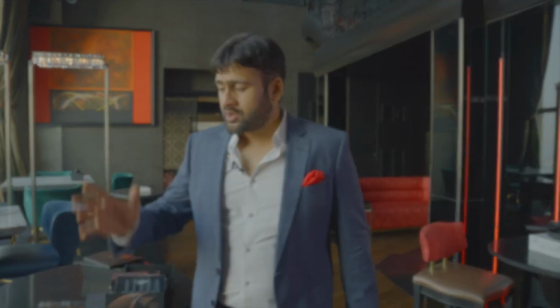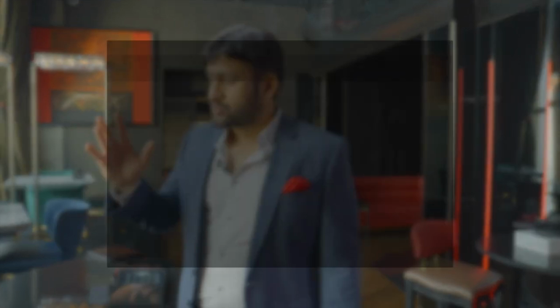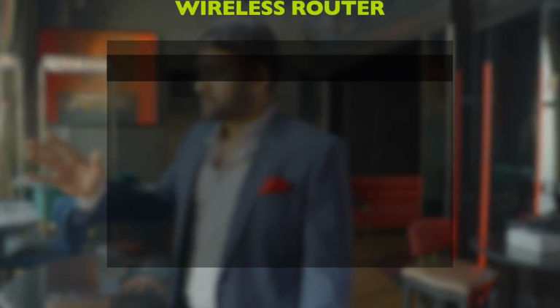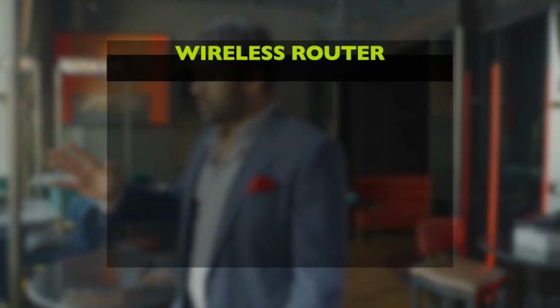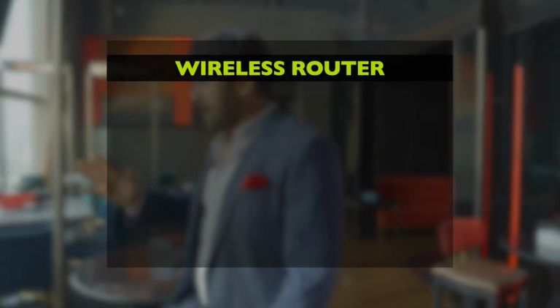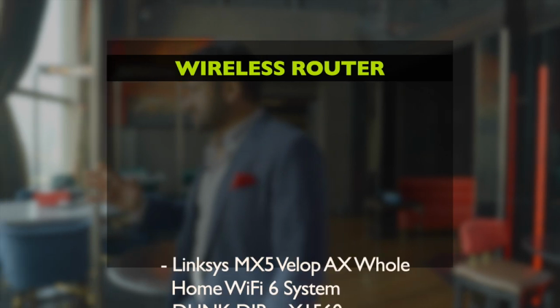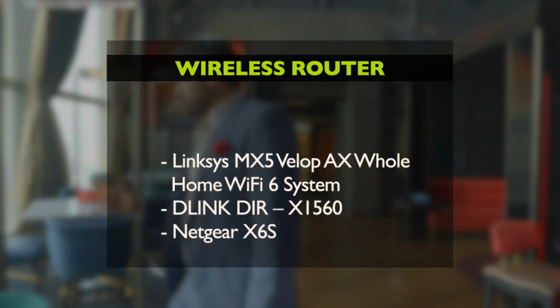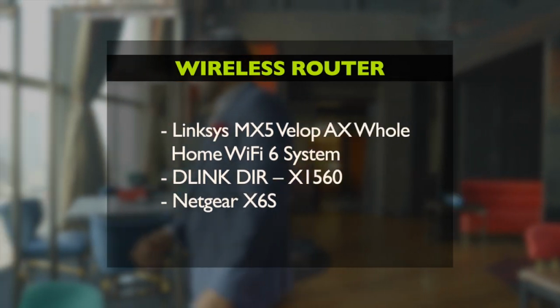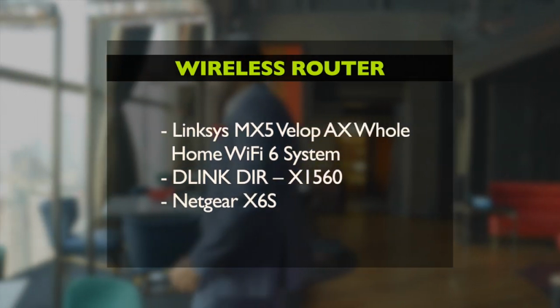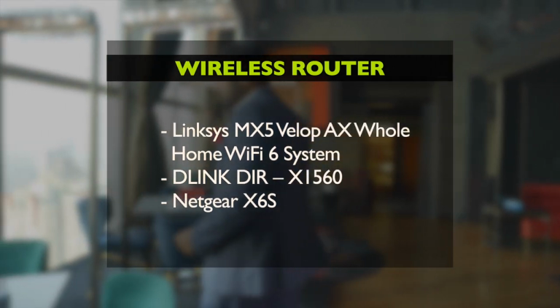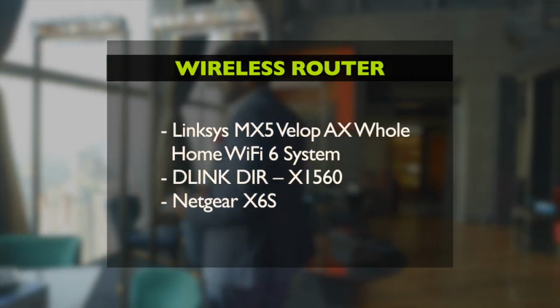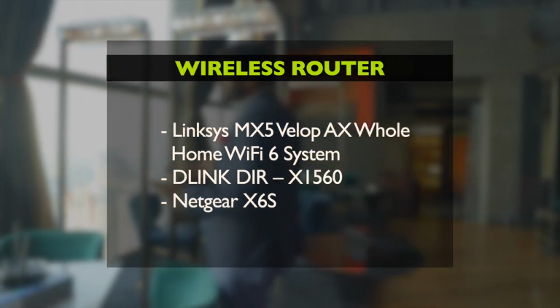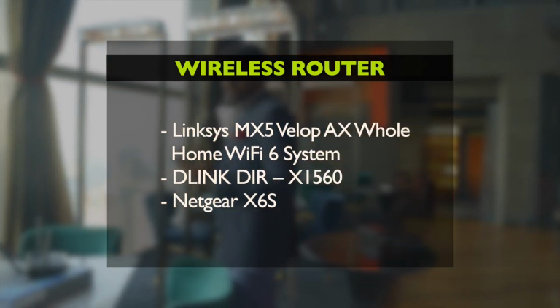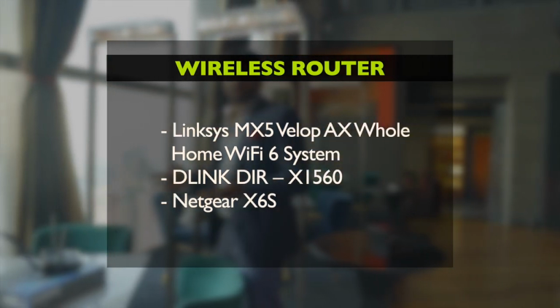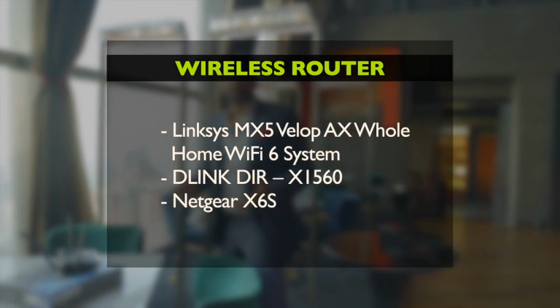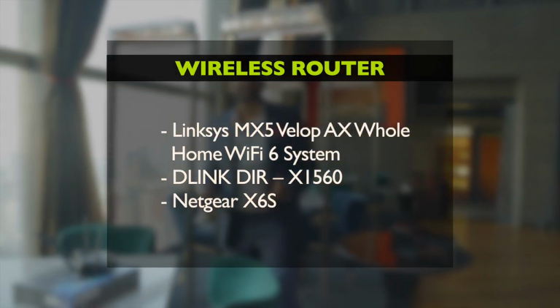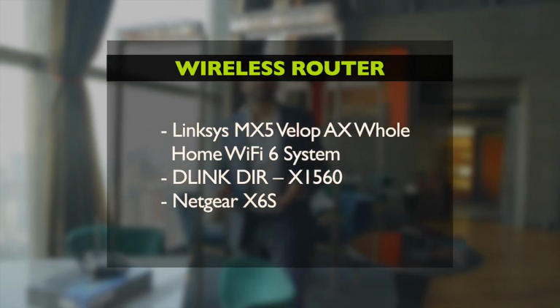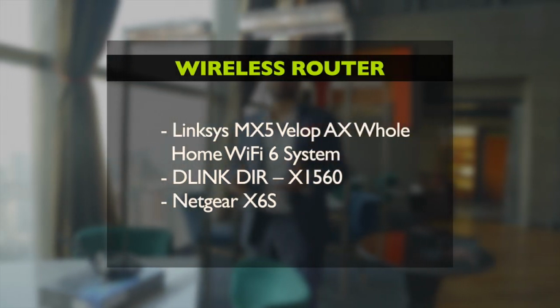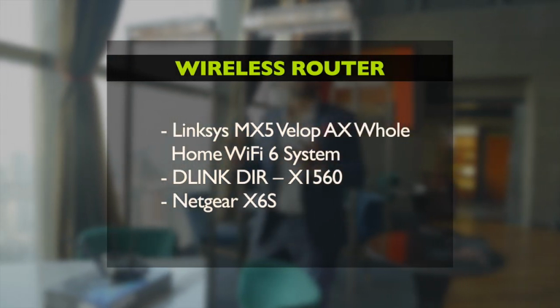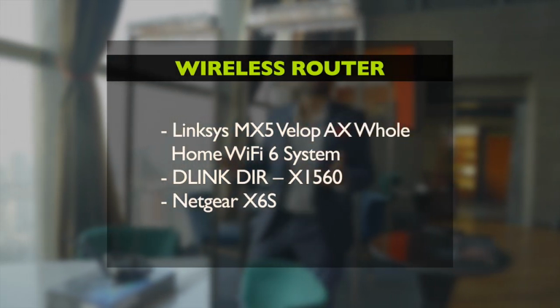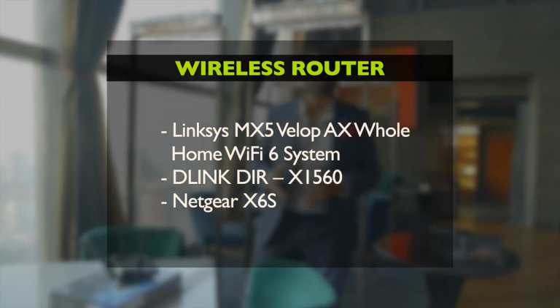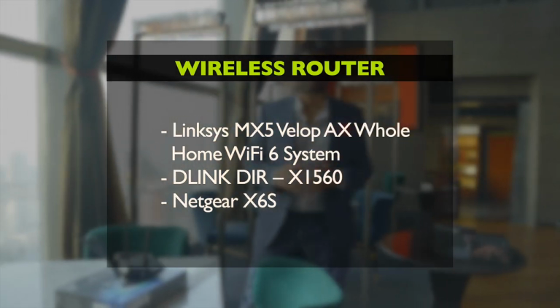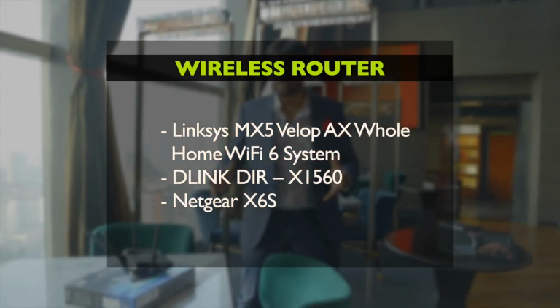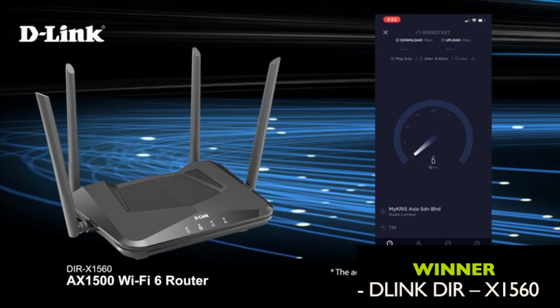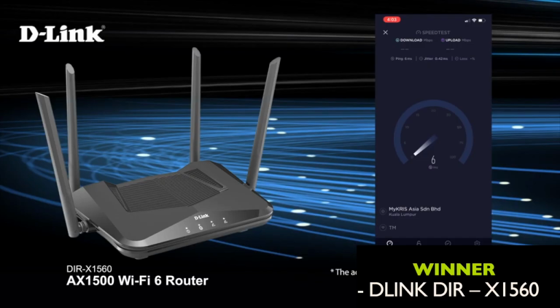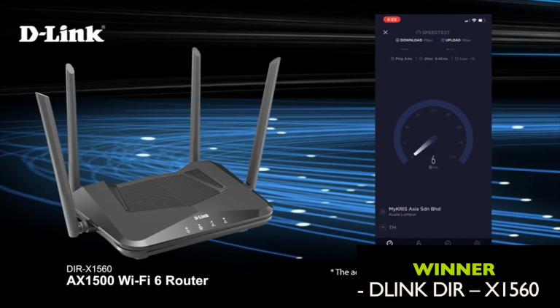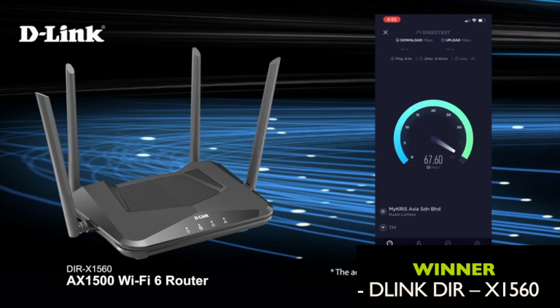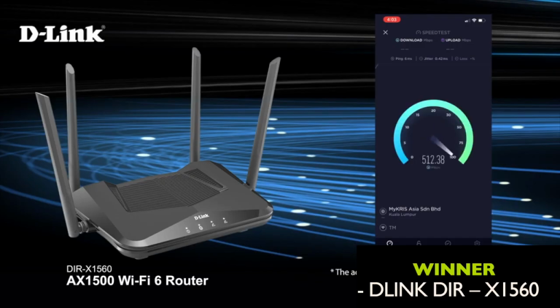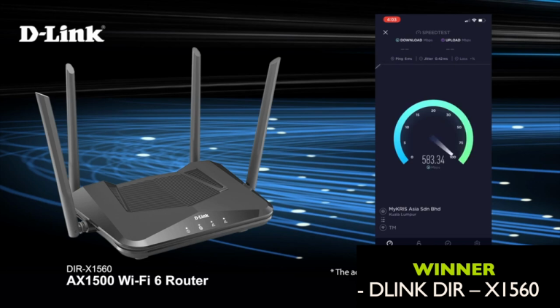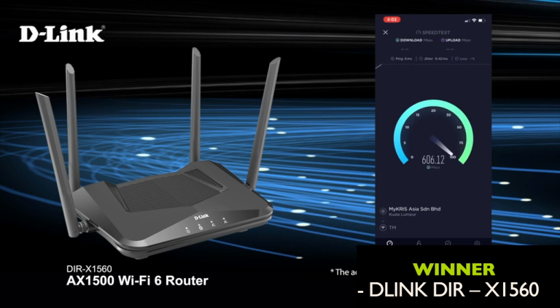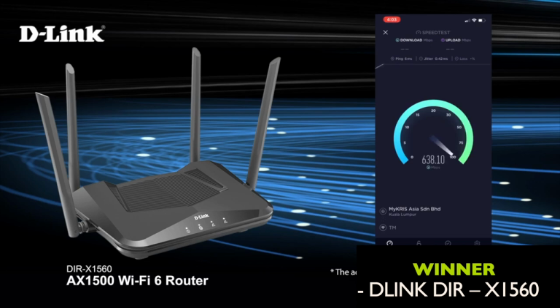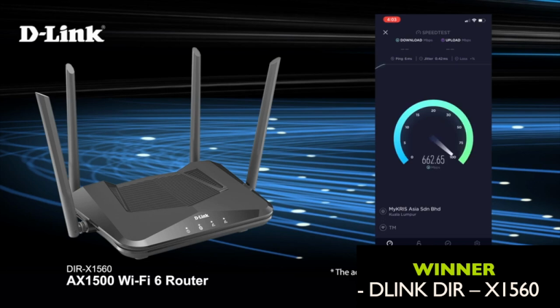Now the Wireless Router of the Year — you can't connect to your internet, and without internet you have nothing. So D-Link has won this award.